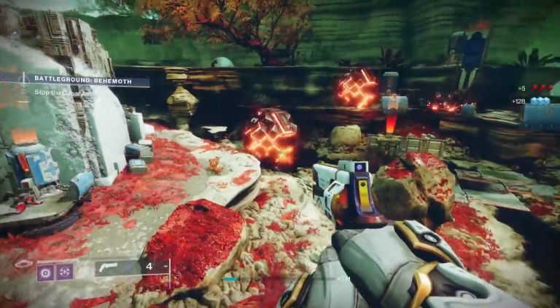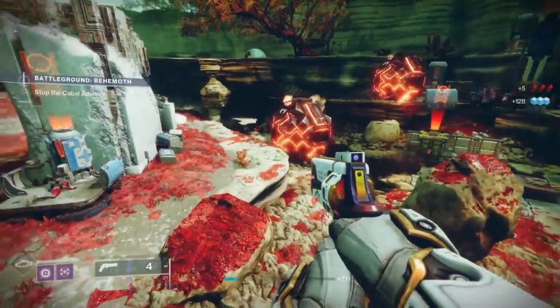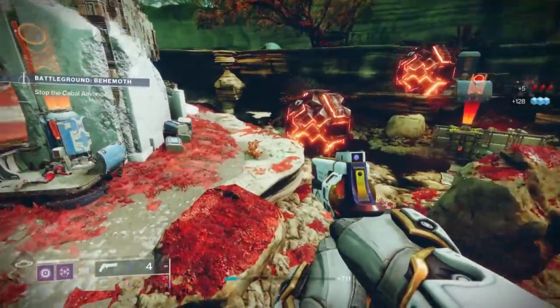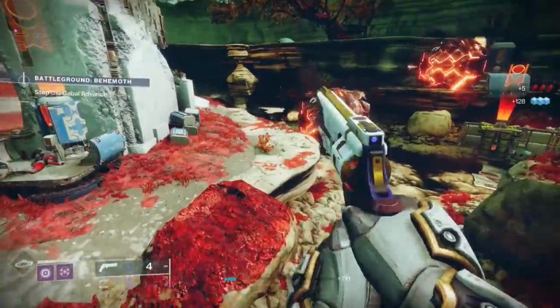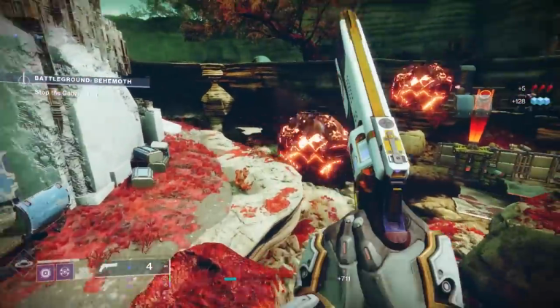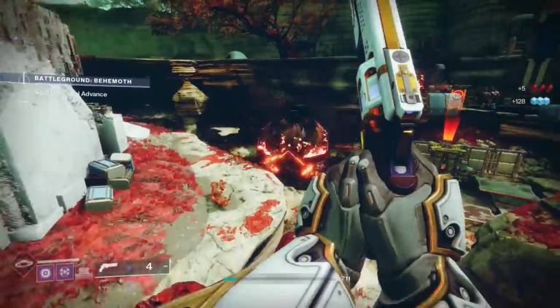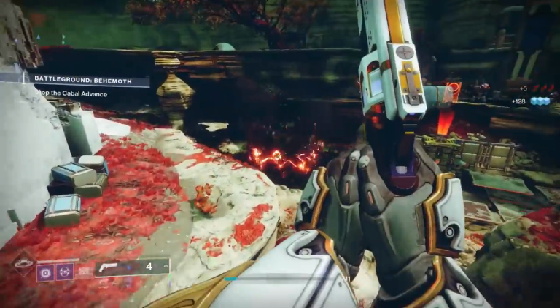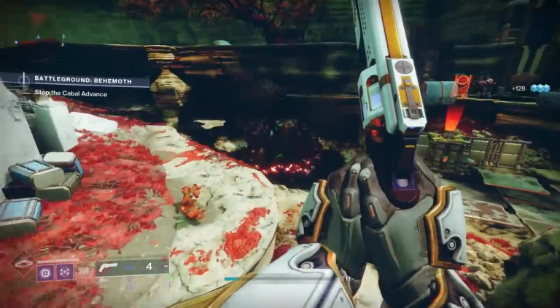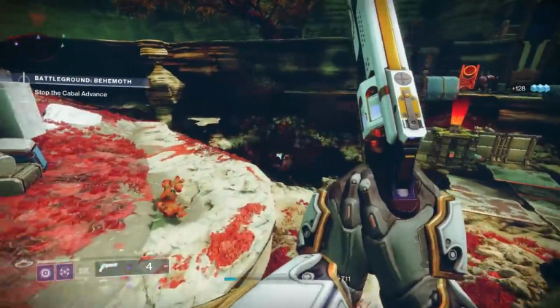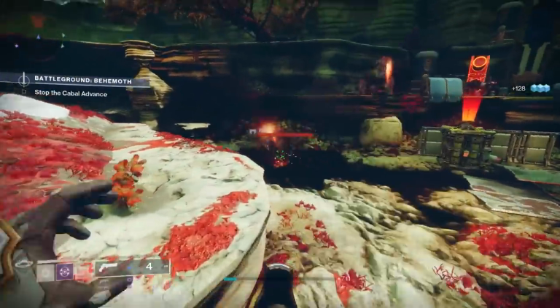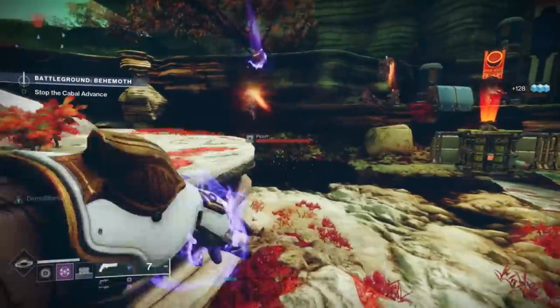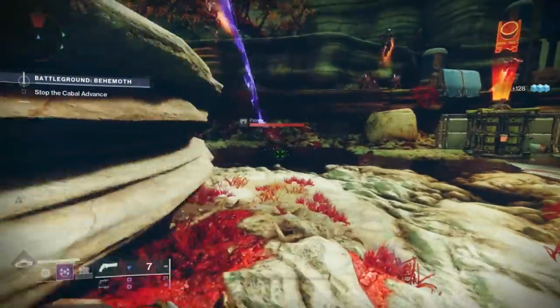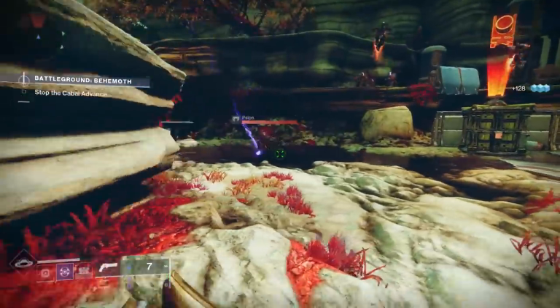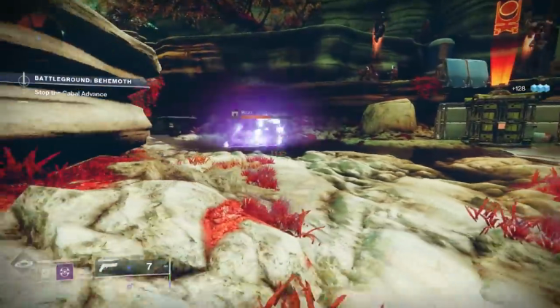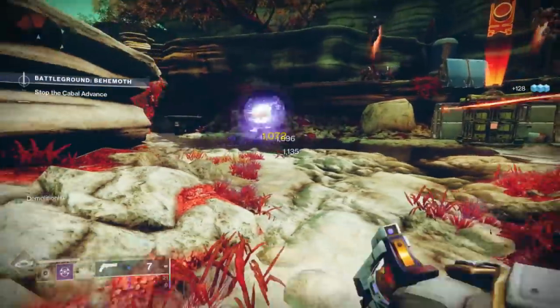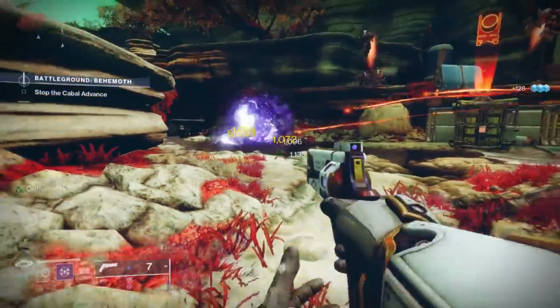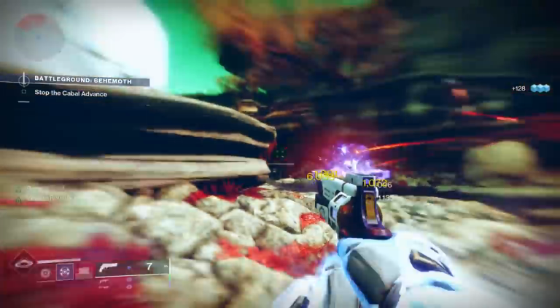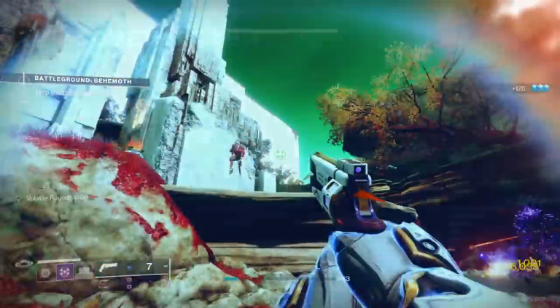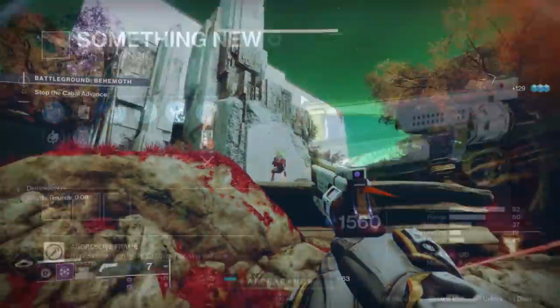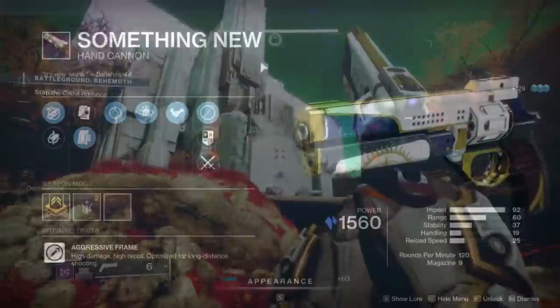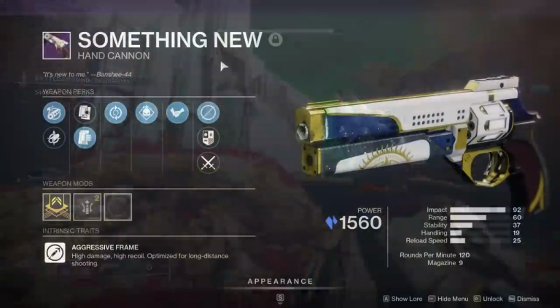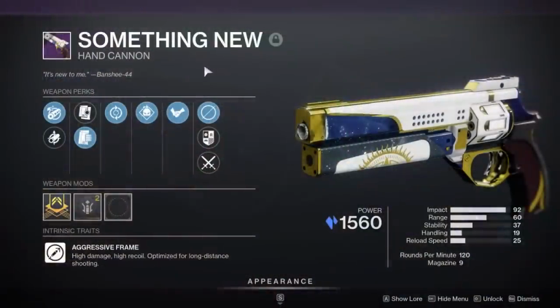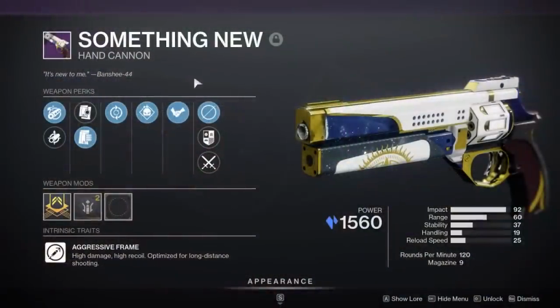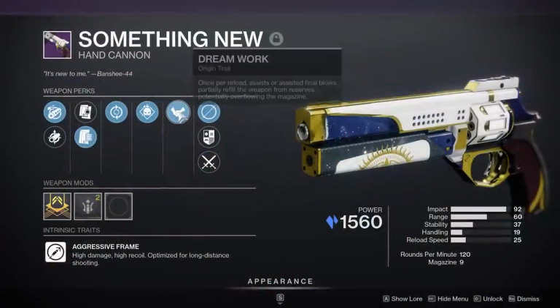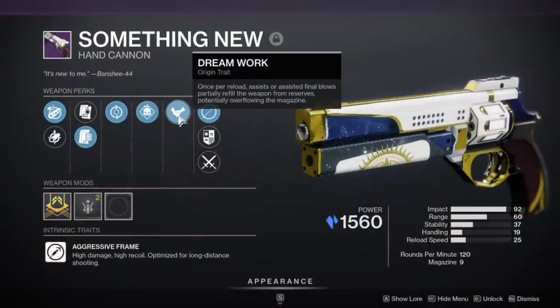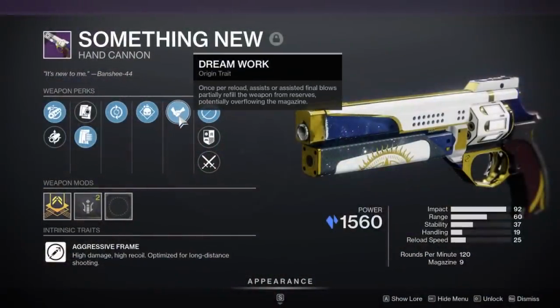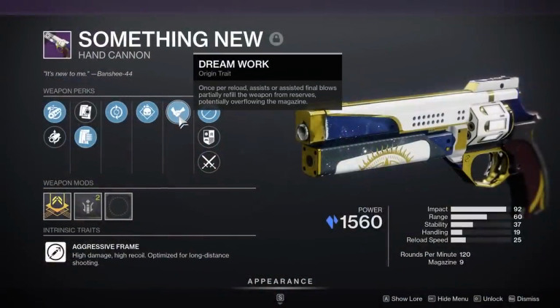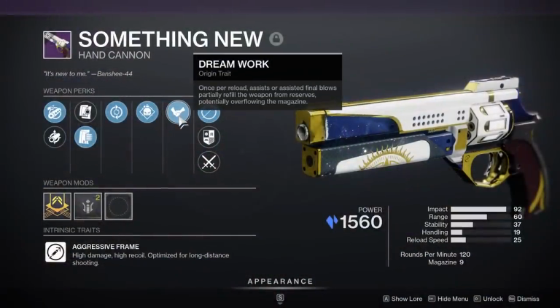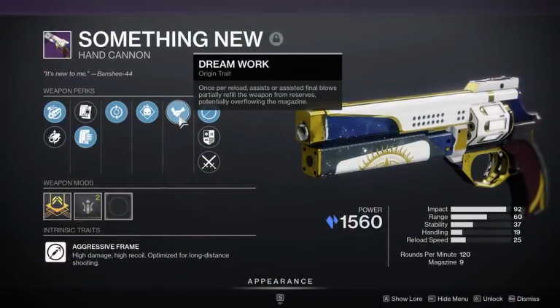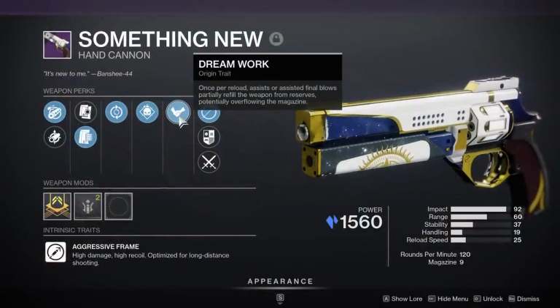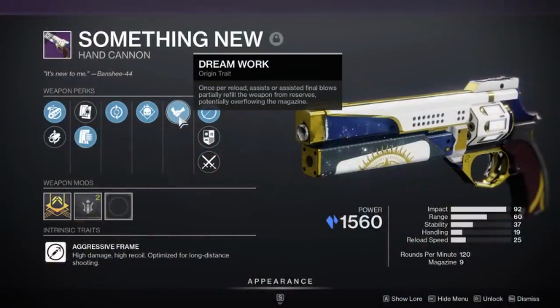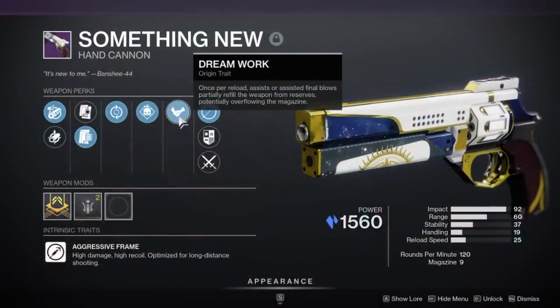The Something New is a 120 rounds-per-minute aggressive frame stasis hand cannon. We're going to take a look at the possible perks it can get and determine its best PvP and PvE god rolls. Let's start by looking at that new origin trait called Dream Work, which both weapons share.